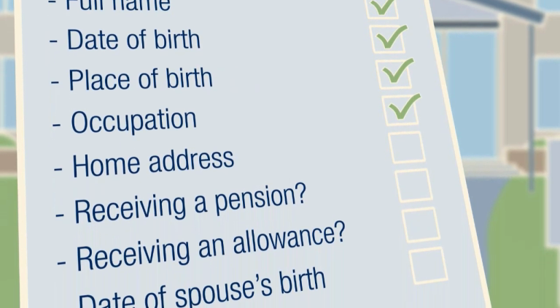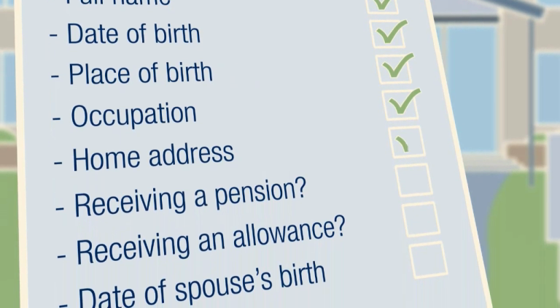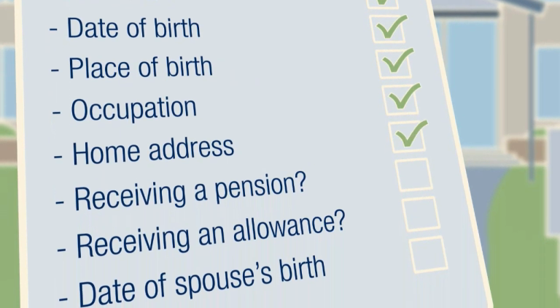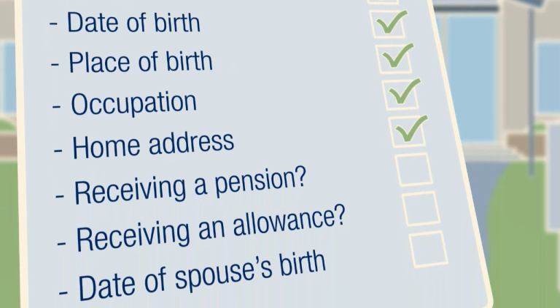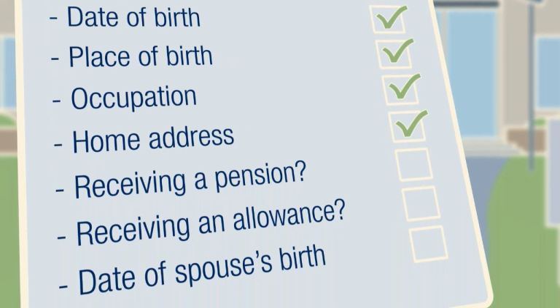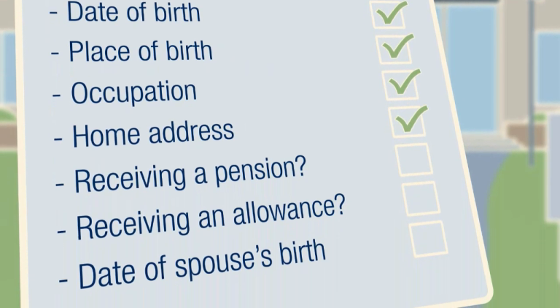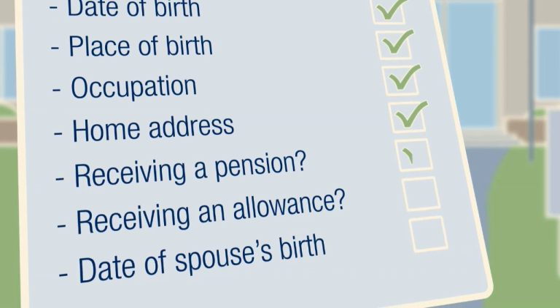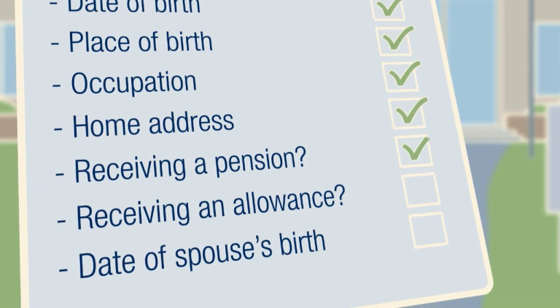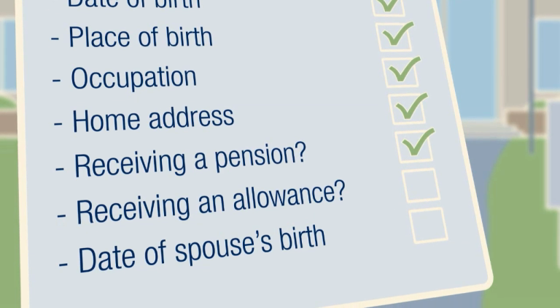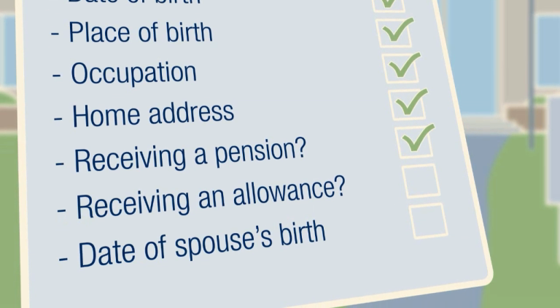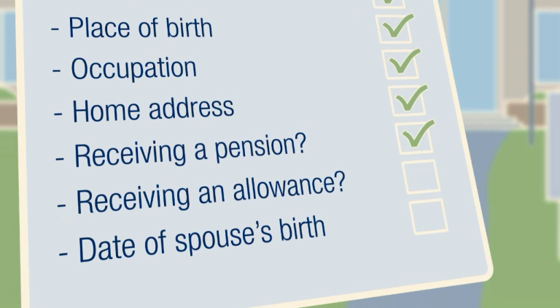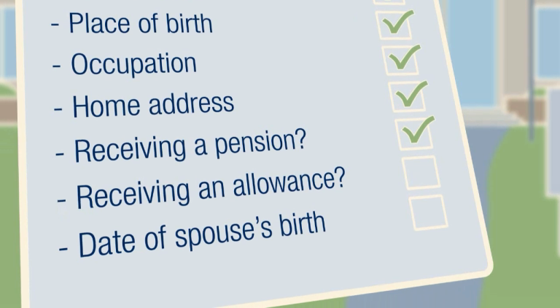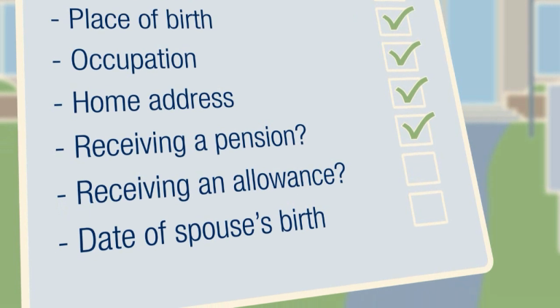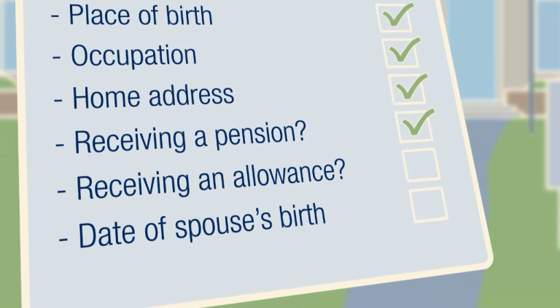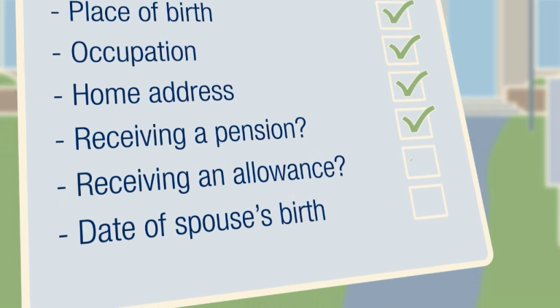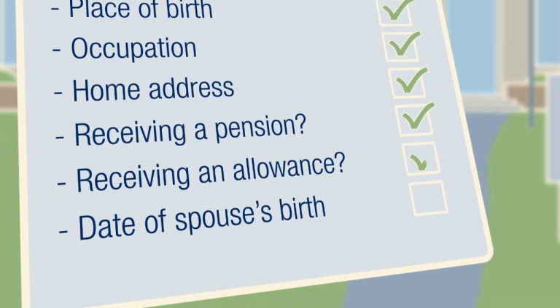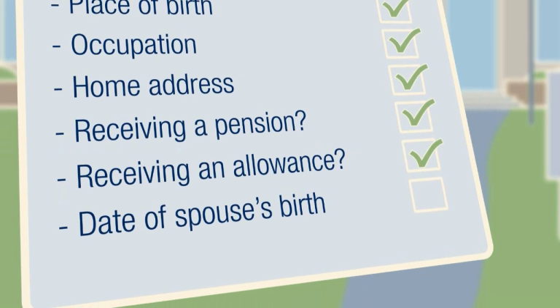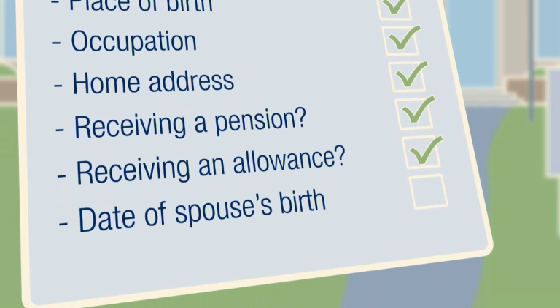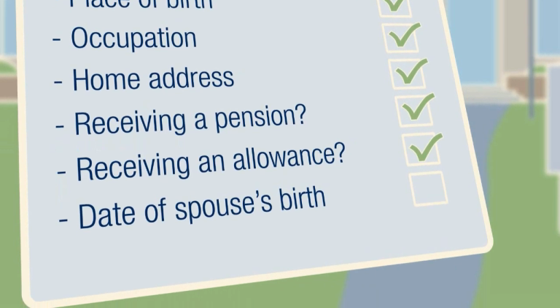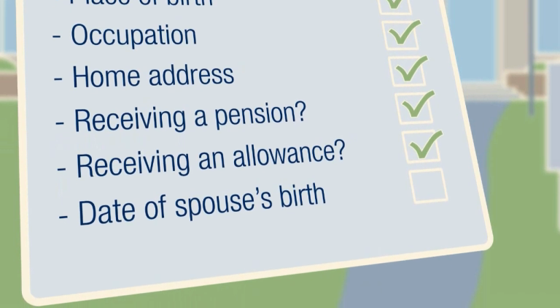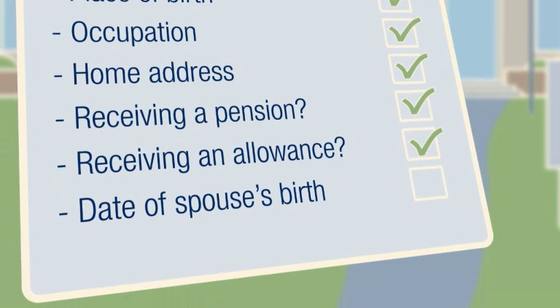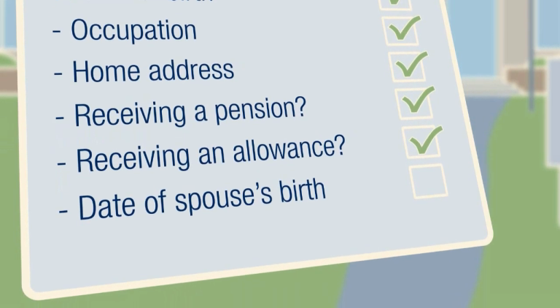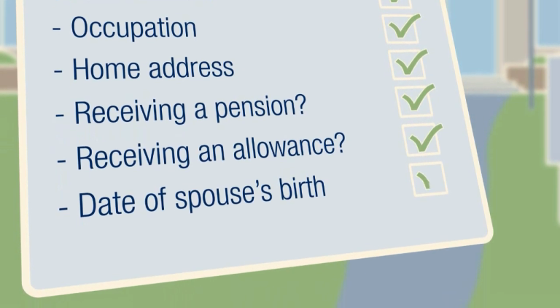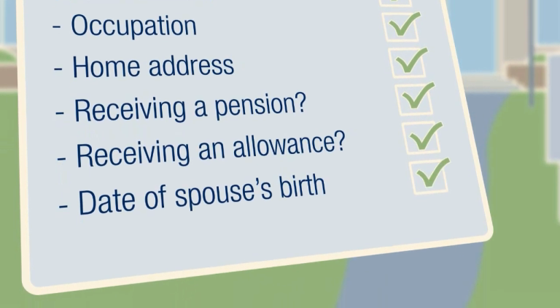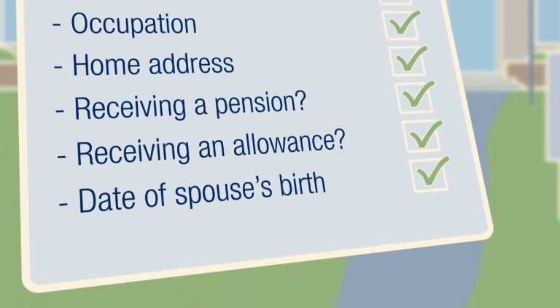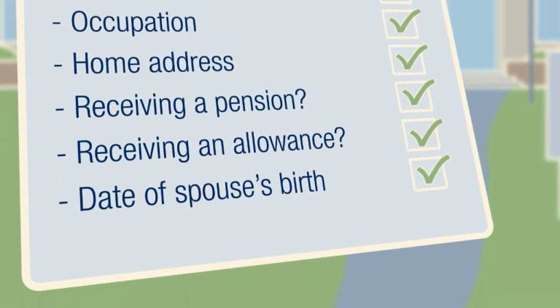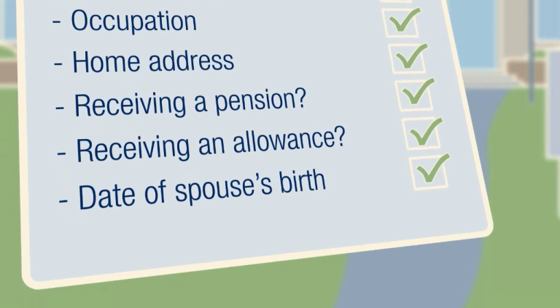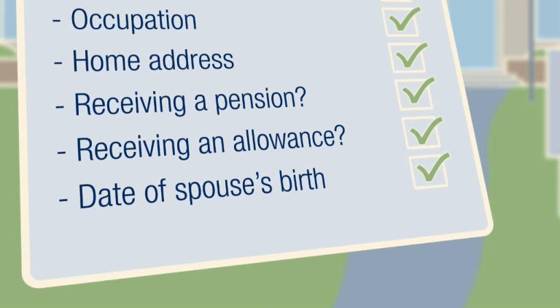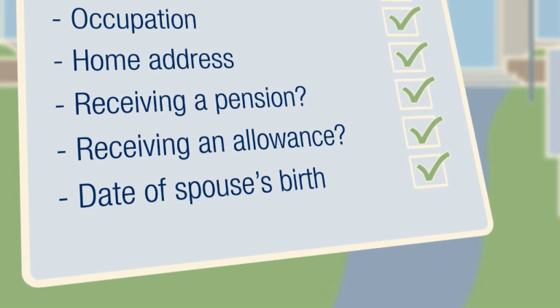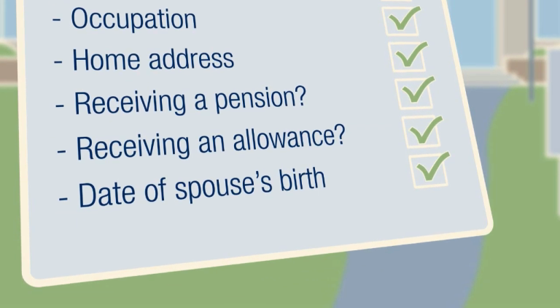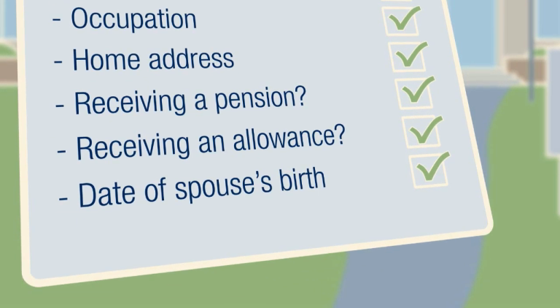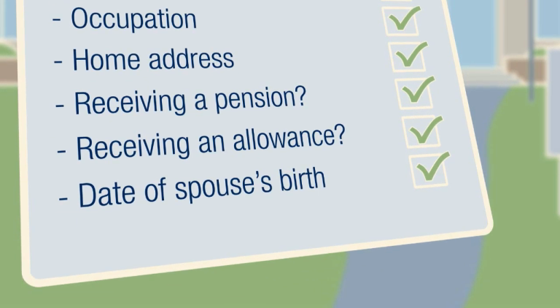The registrar will also need their home address, whether they are in receipt of a pension or allowance from public funds, and the date of birth of the surviving spouse if married.